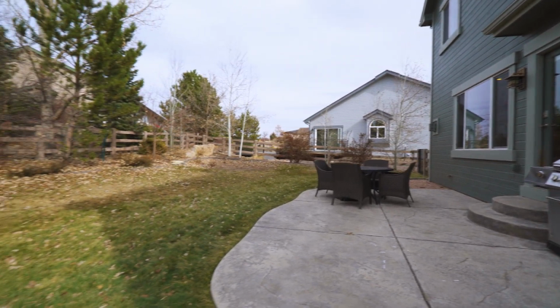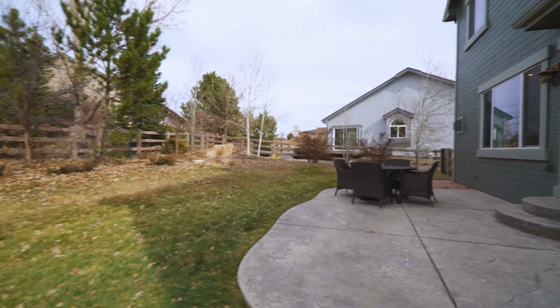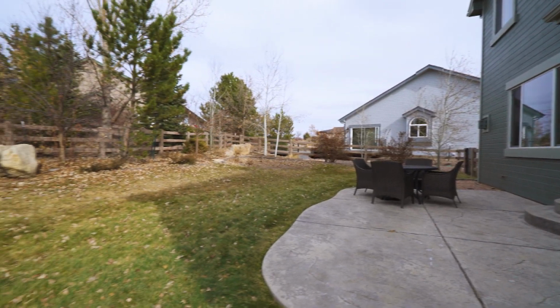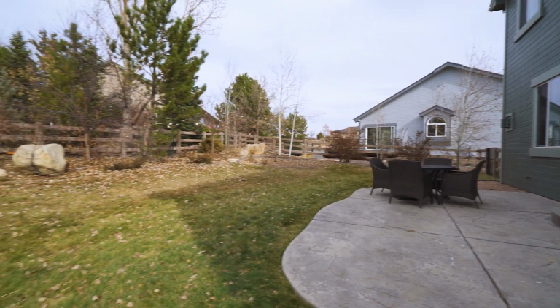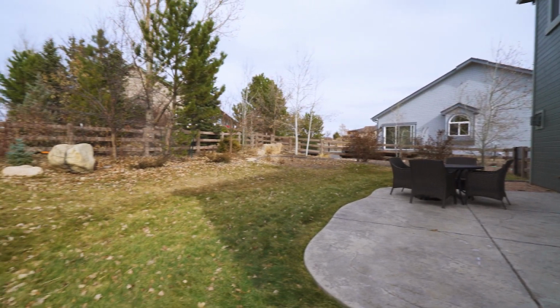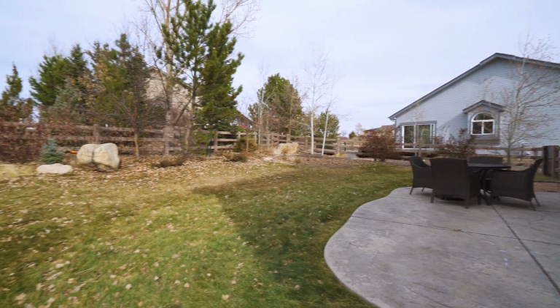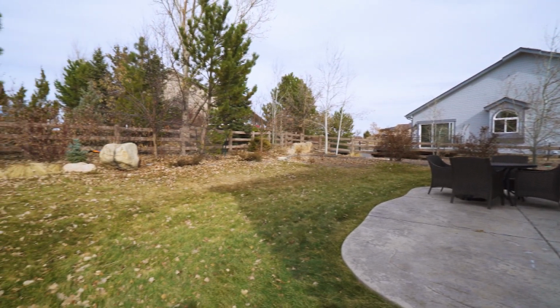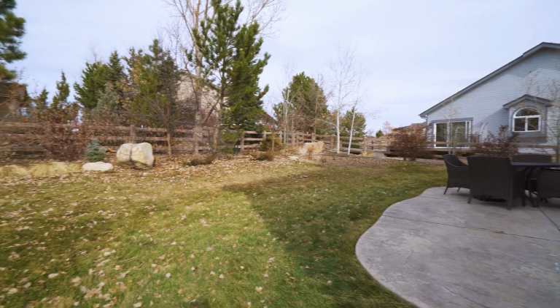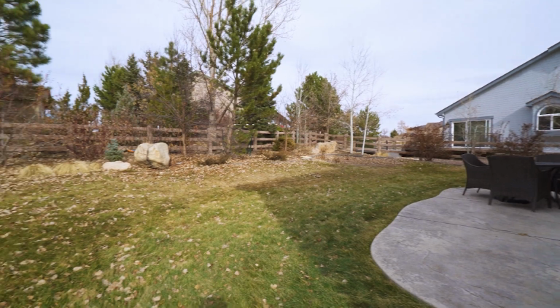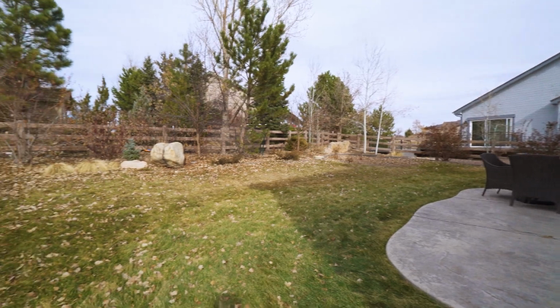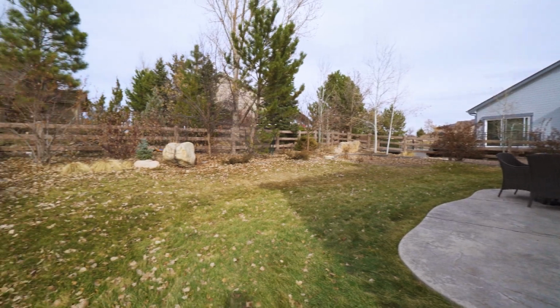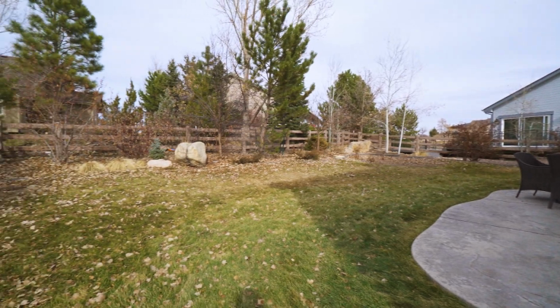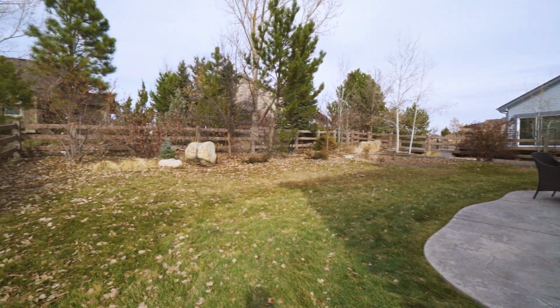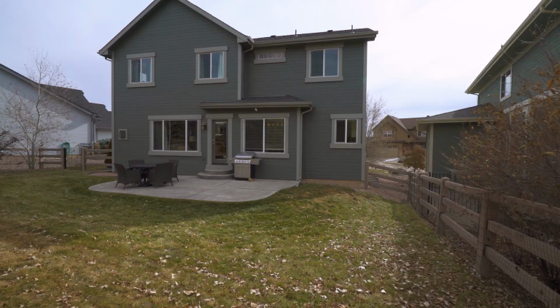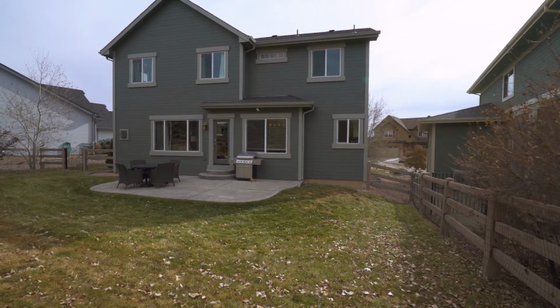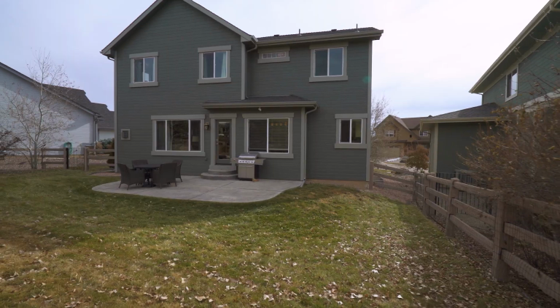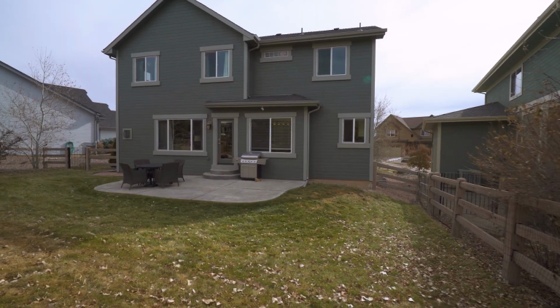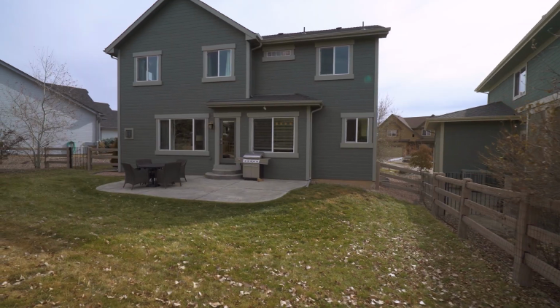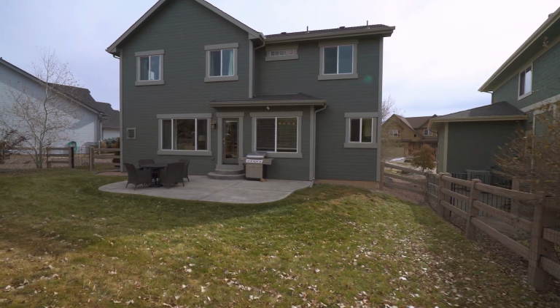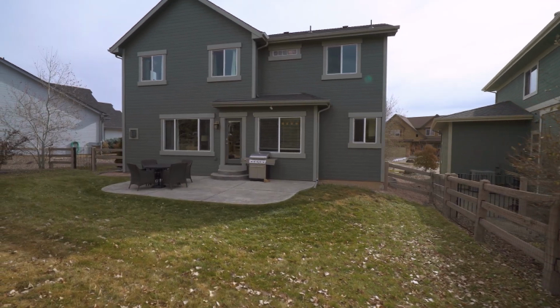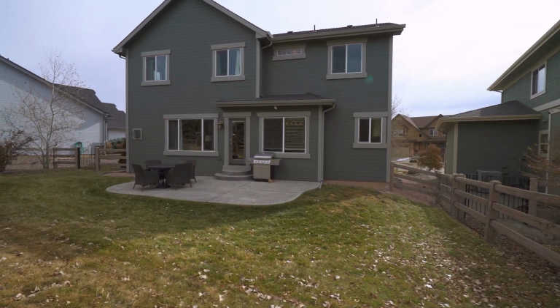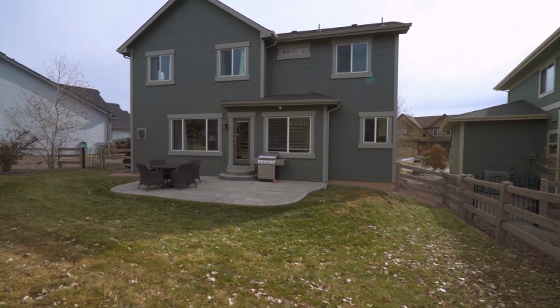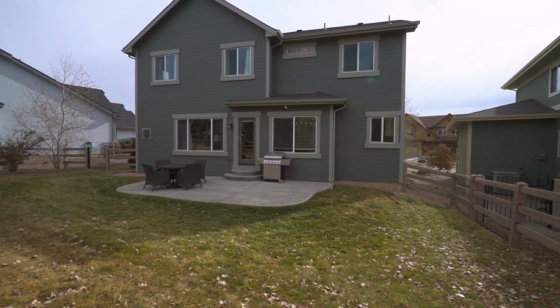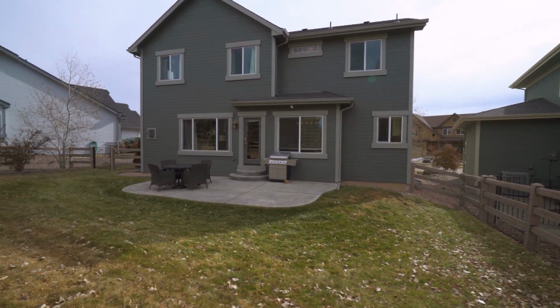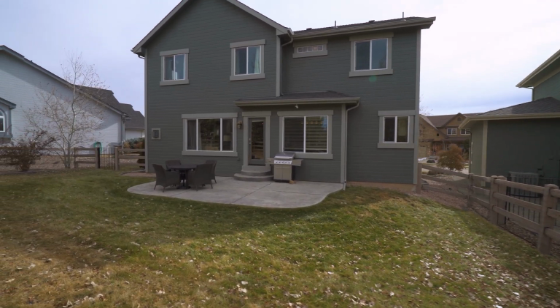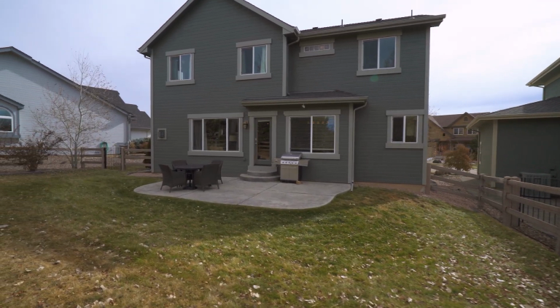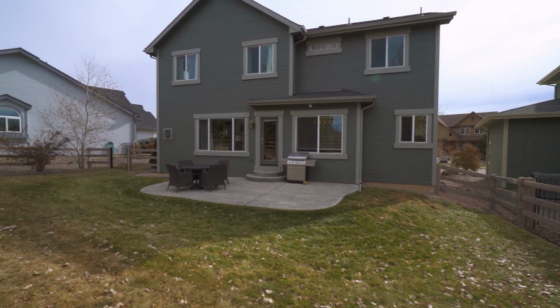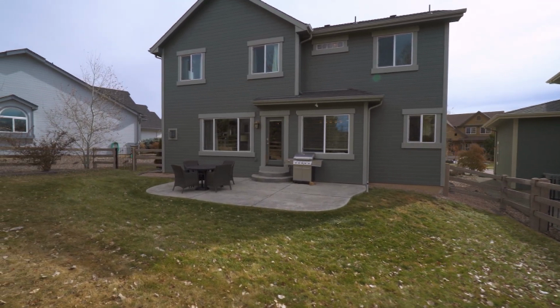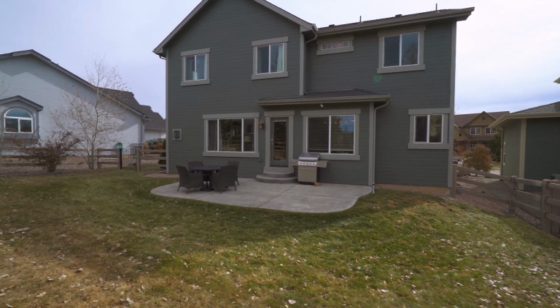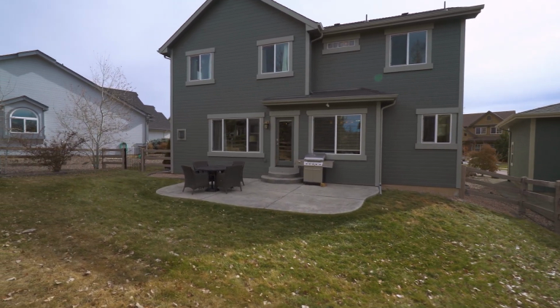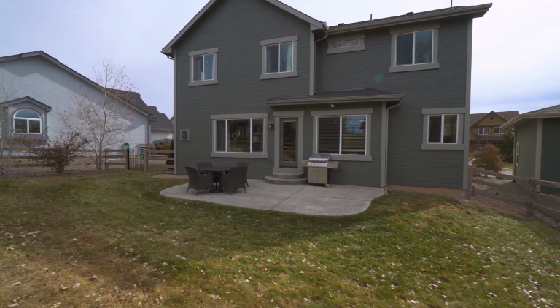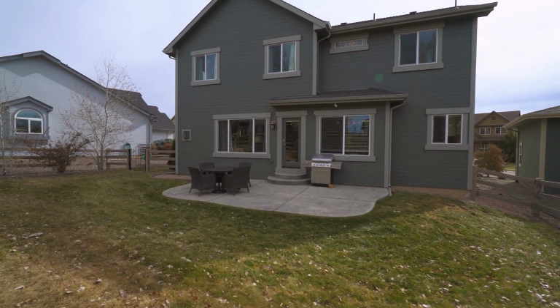The home is situated at the end of a quiet cul-de-sac with a fully landscaped lot including a fenced backyard.